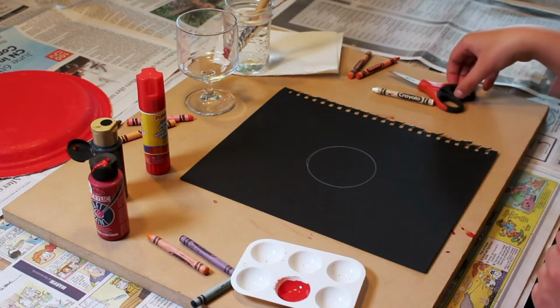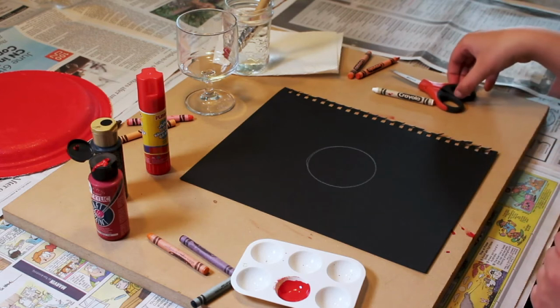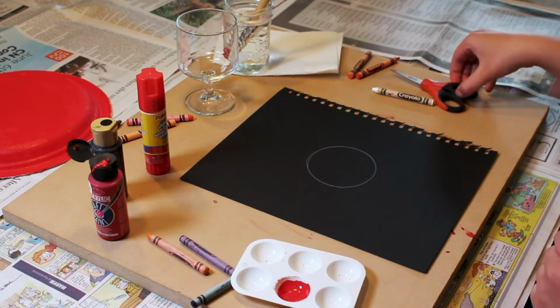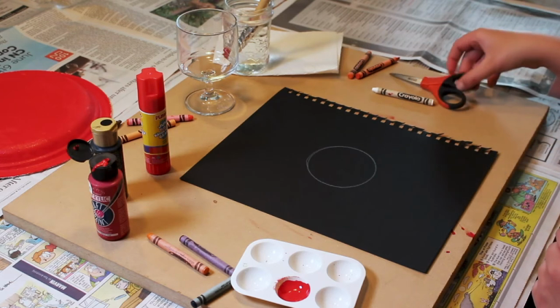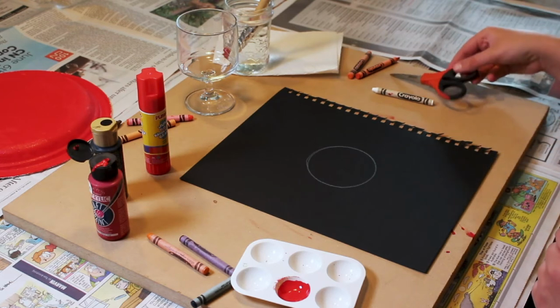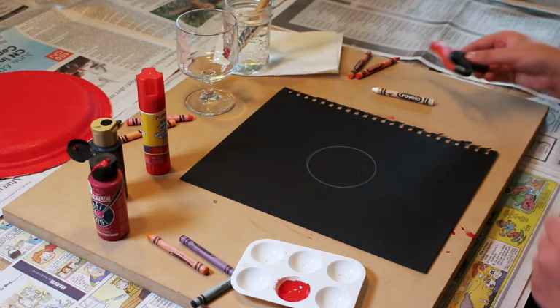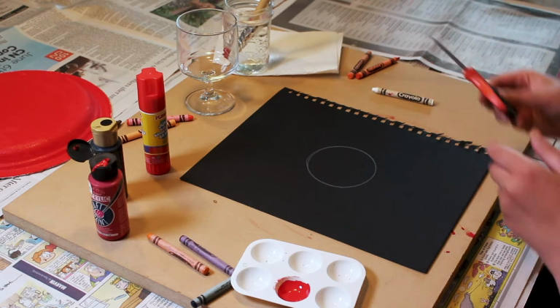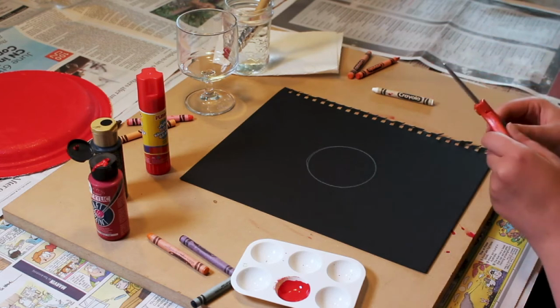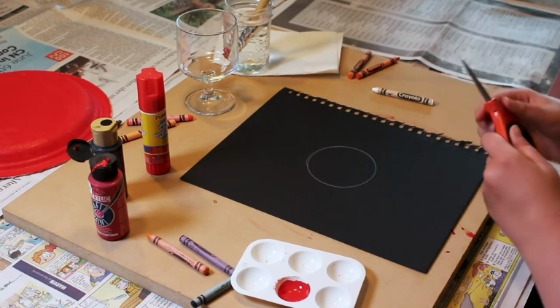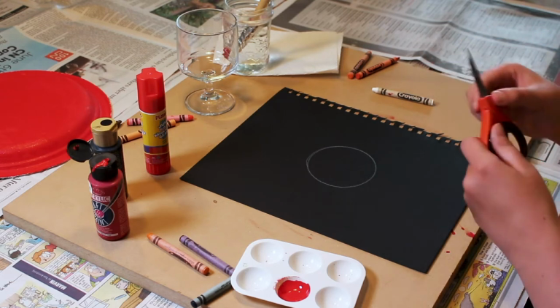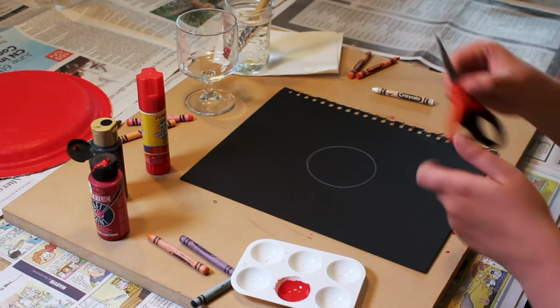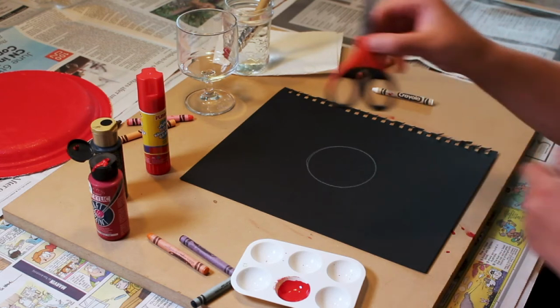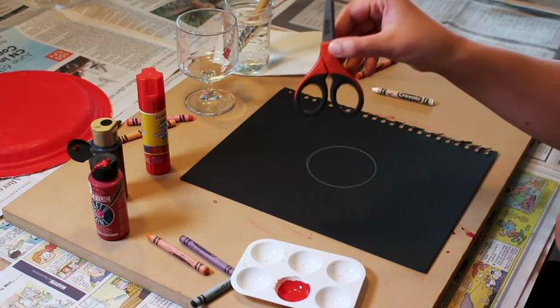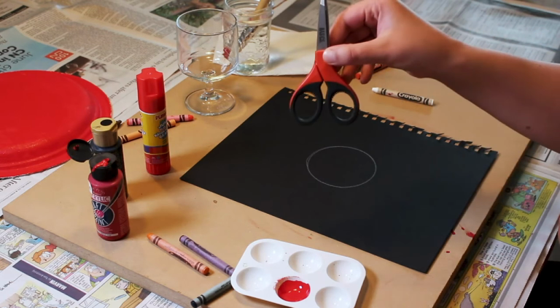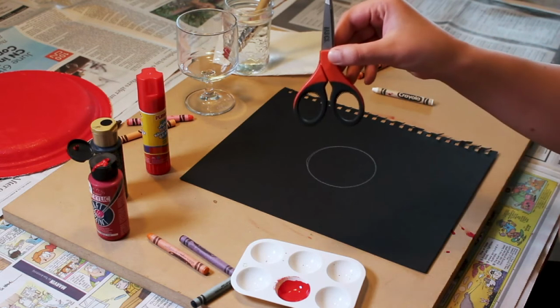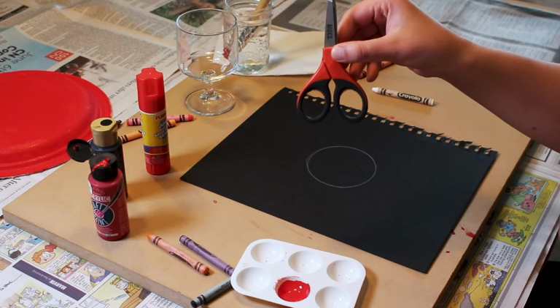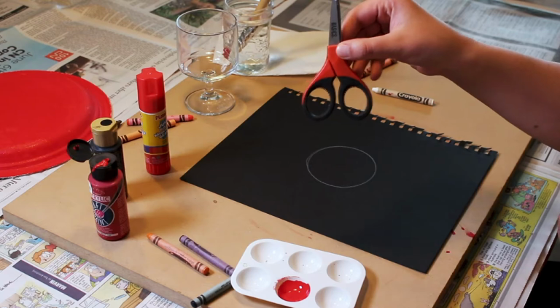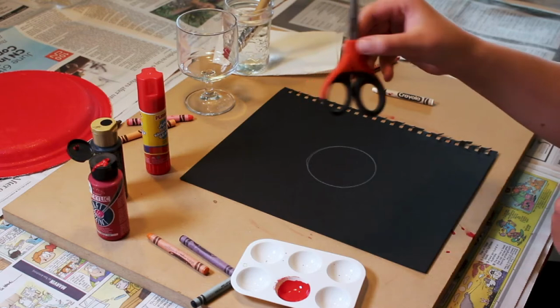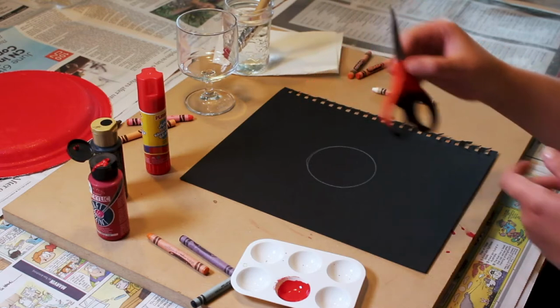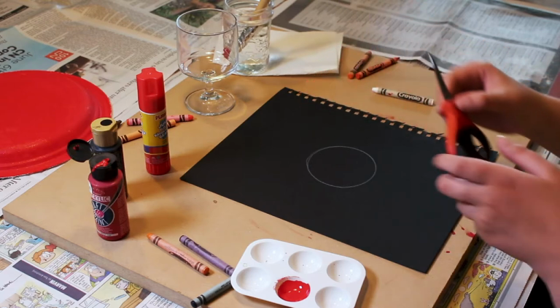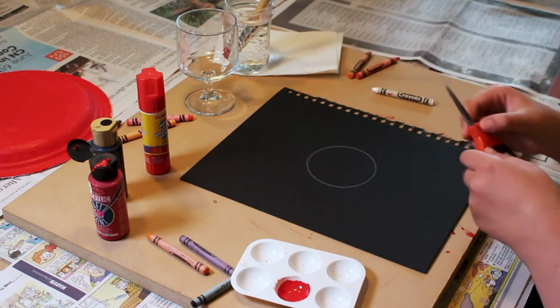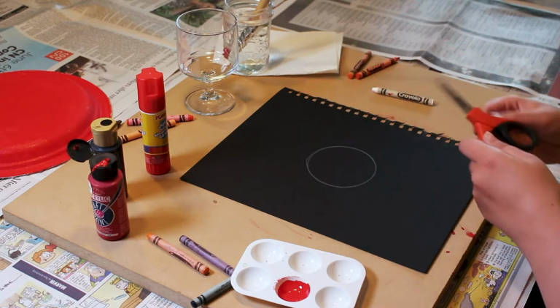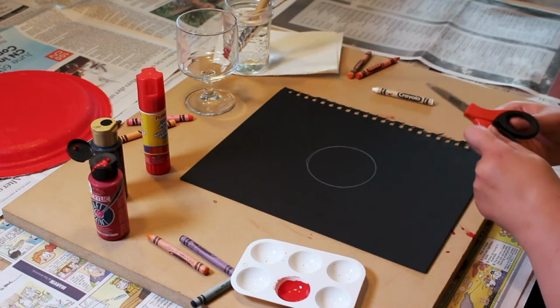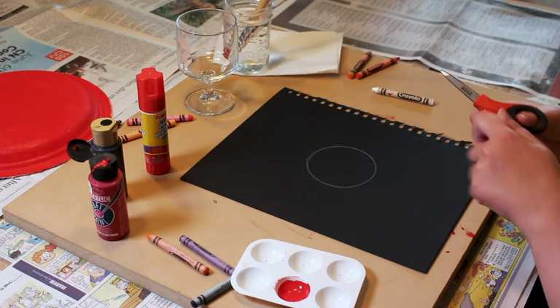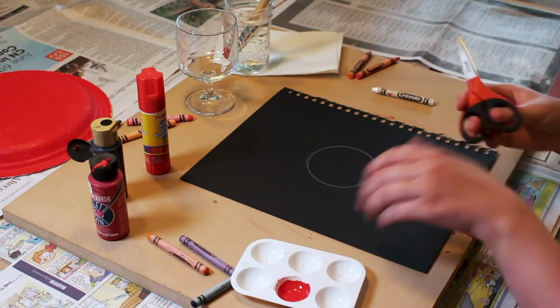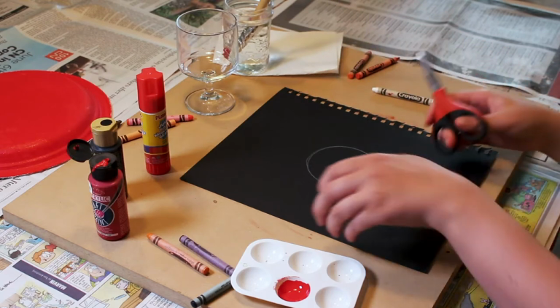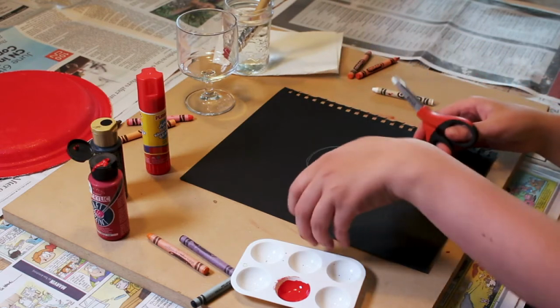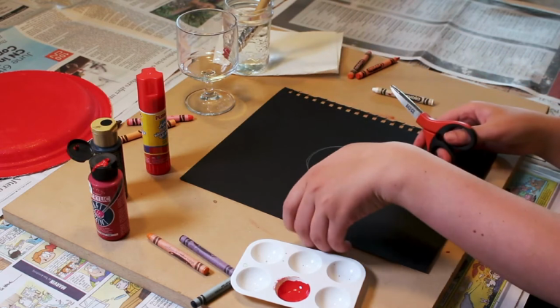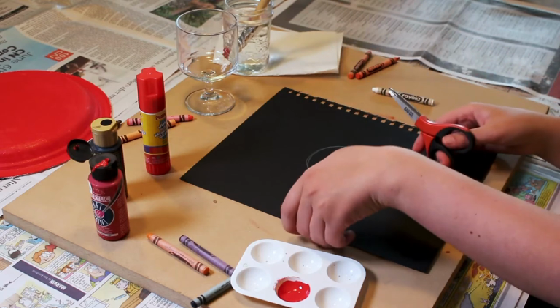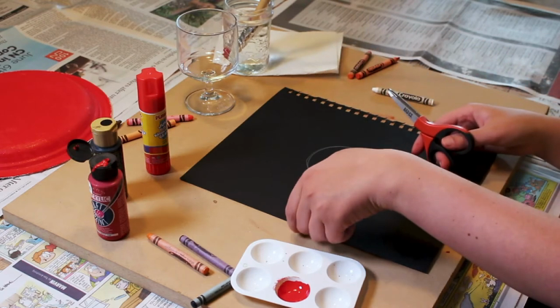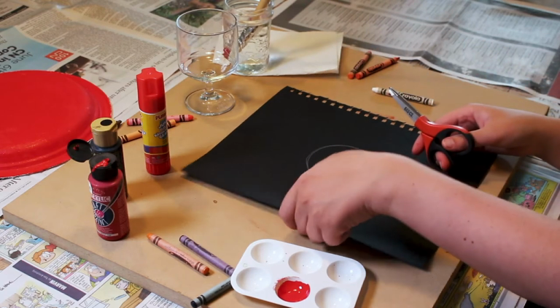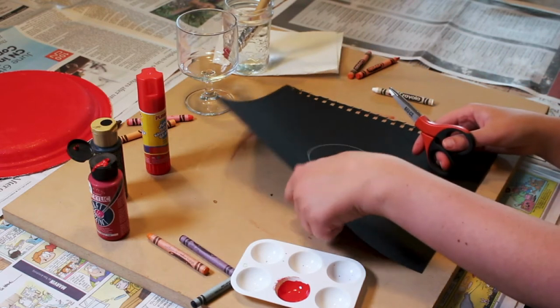Once you have drawn the circle, you can cut it out from the paper using scissors. For this step, parents might want to help.